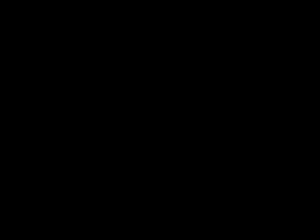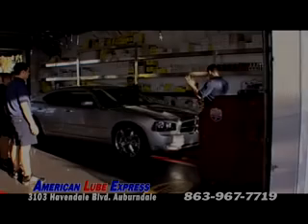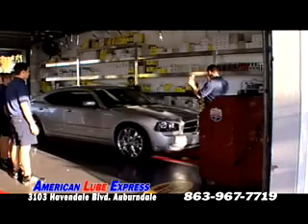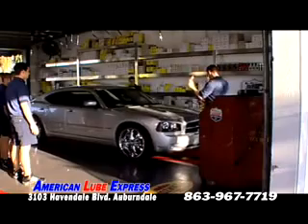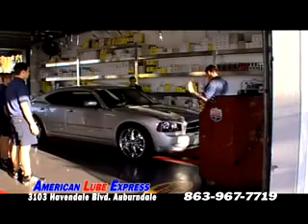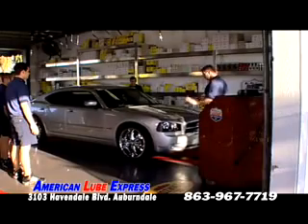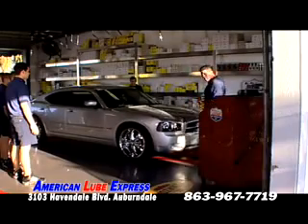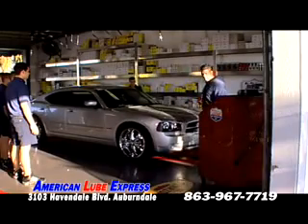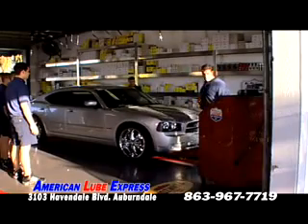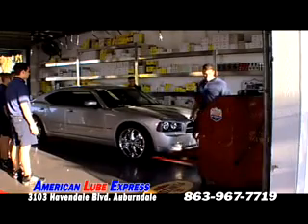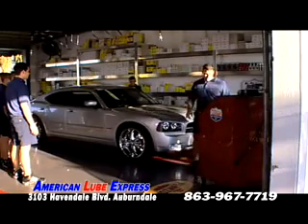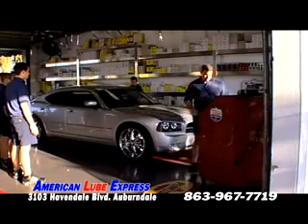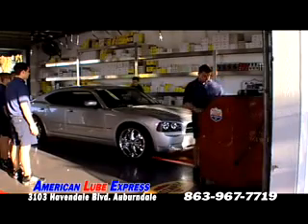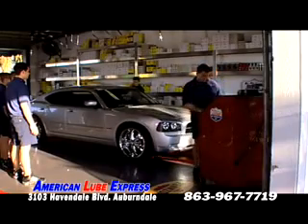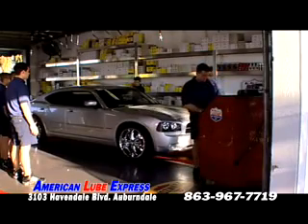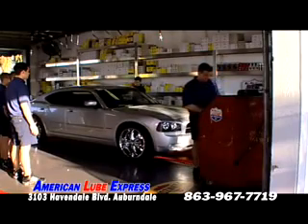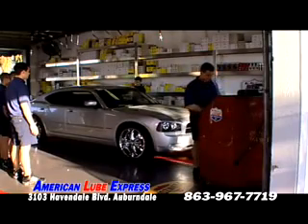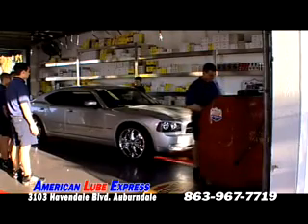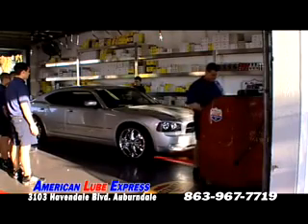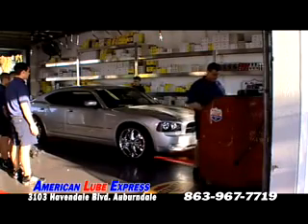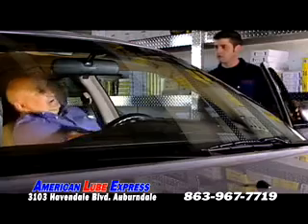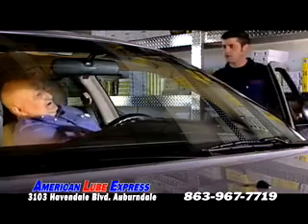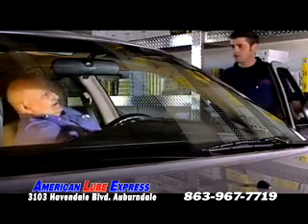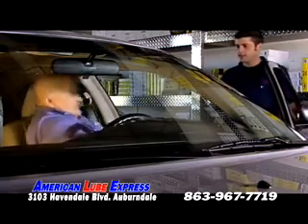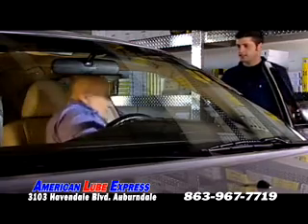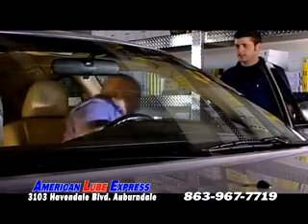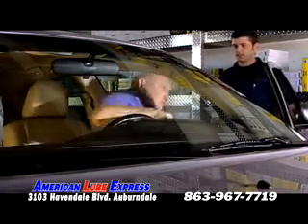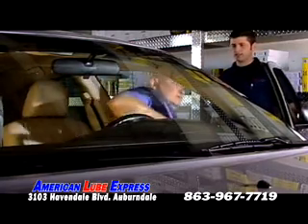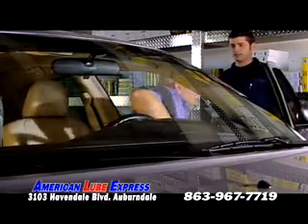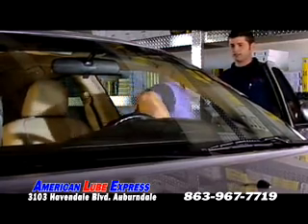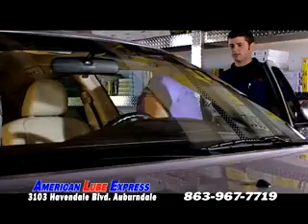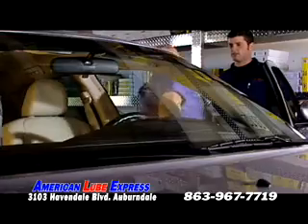How you doing this morning, Mr. Miles? Fine, thank you. Full service with Pennzoil, right? Yes, please.